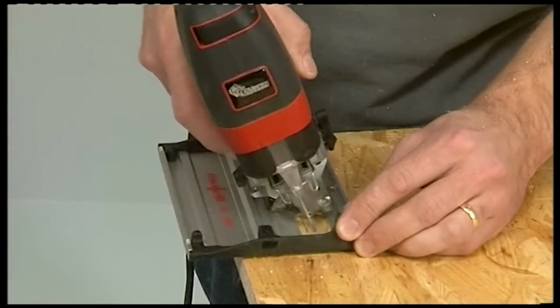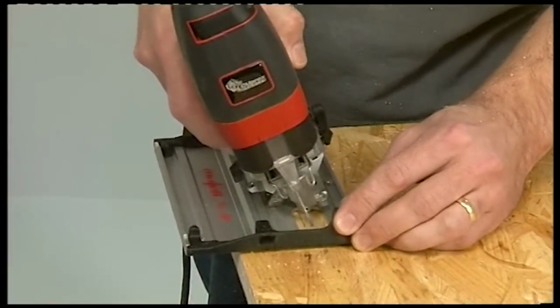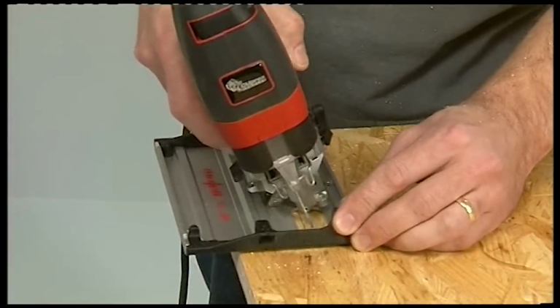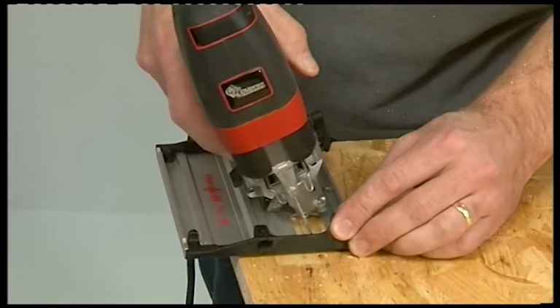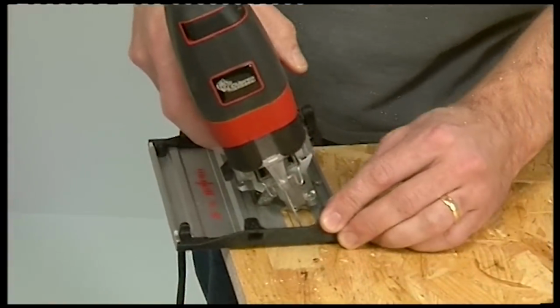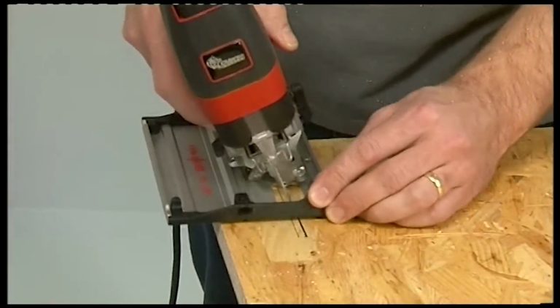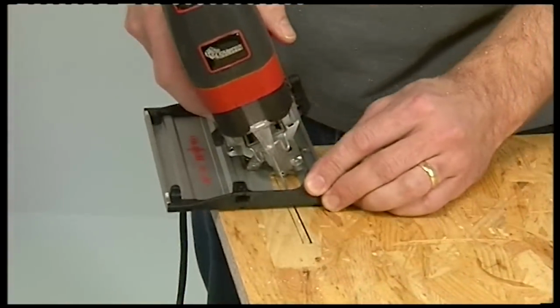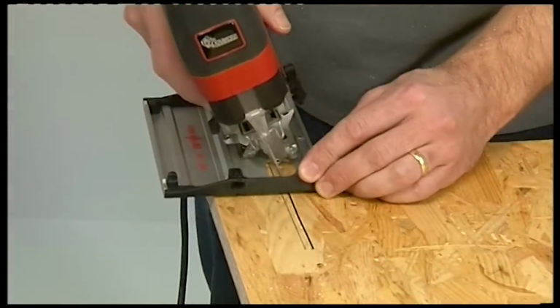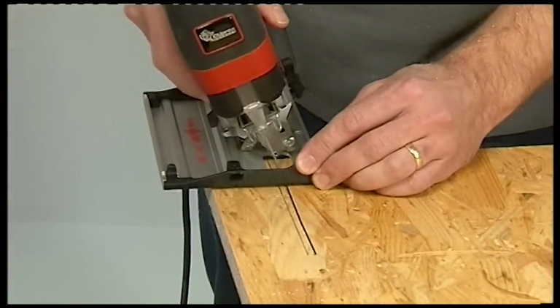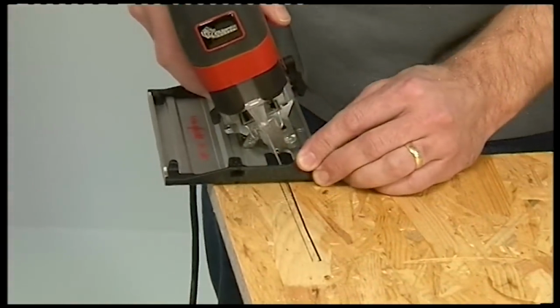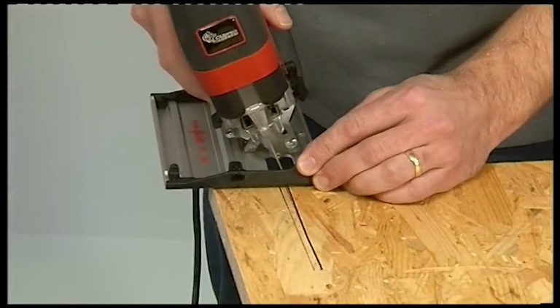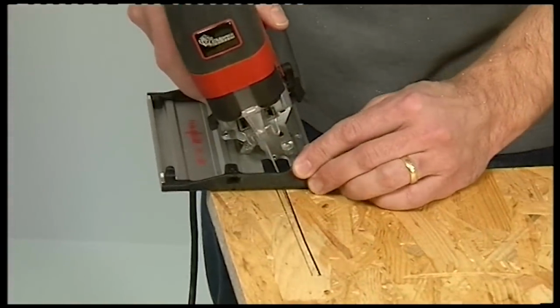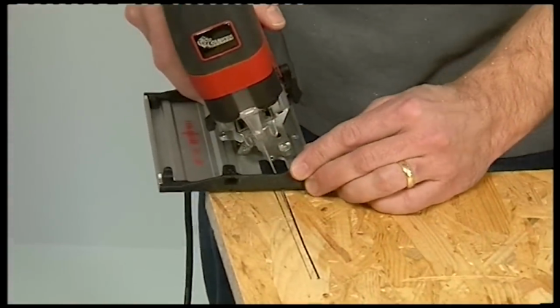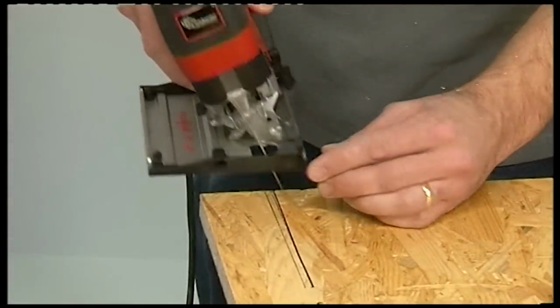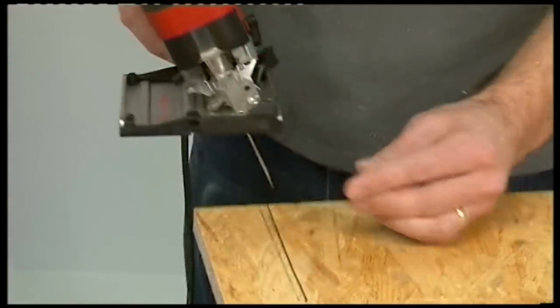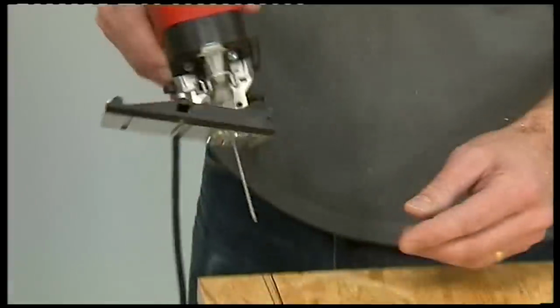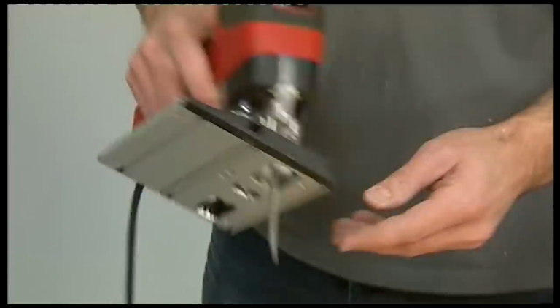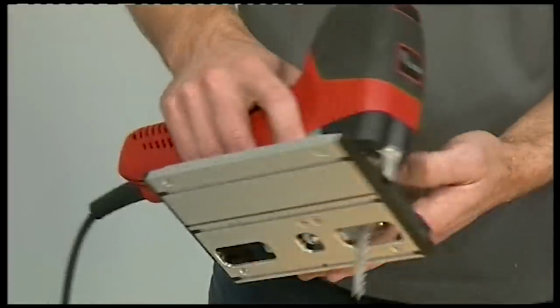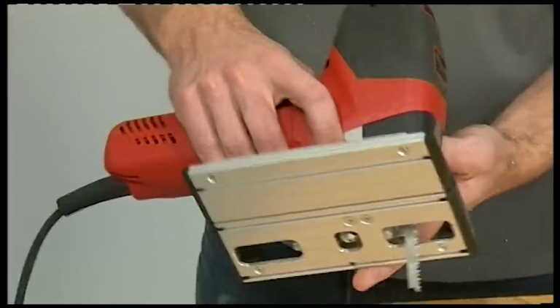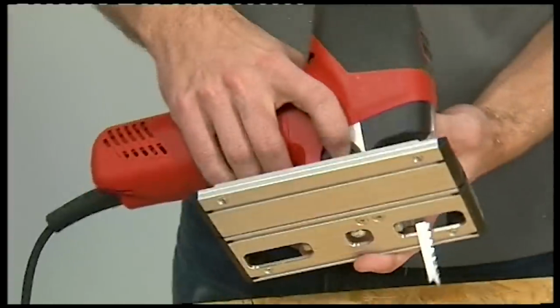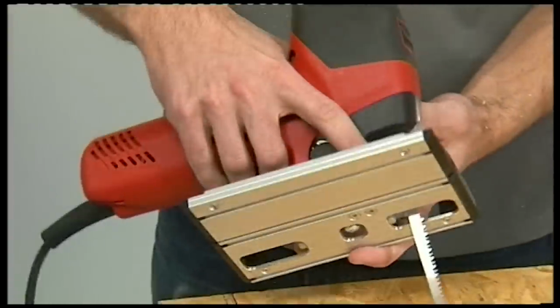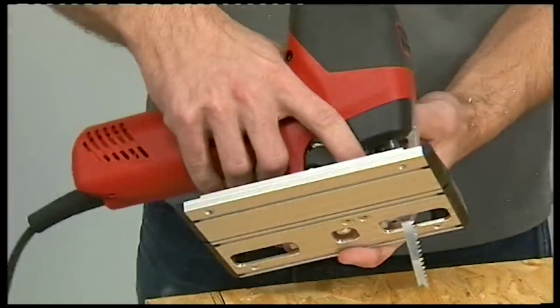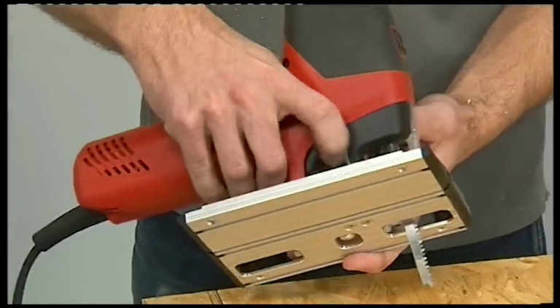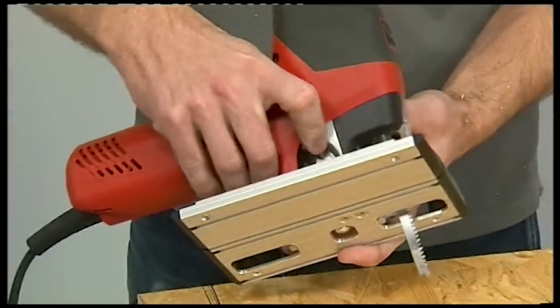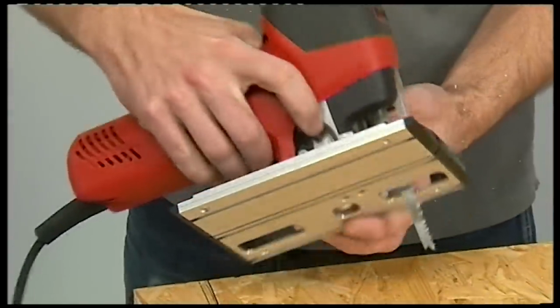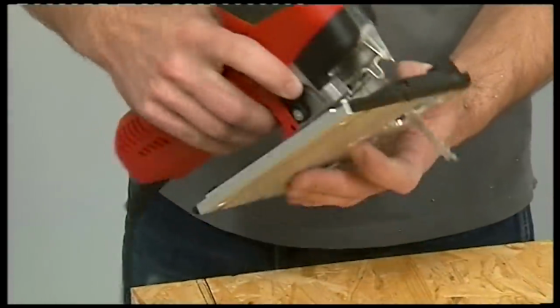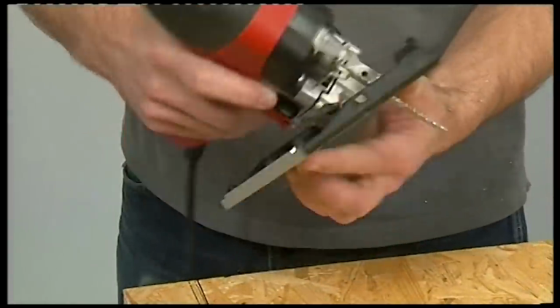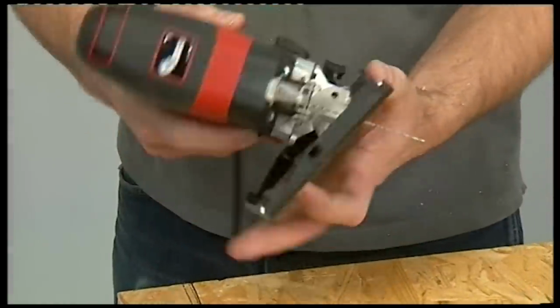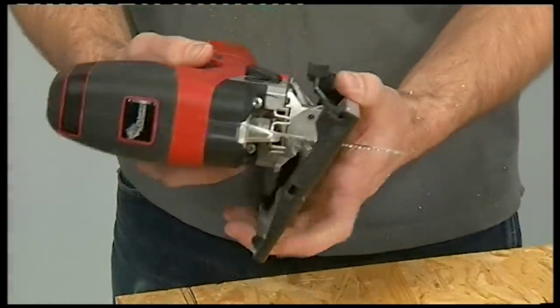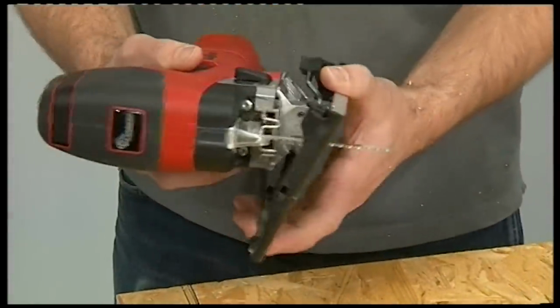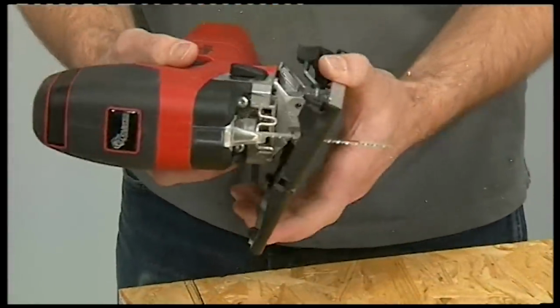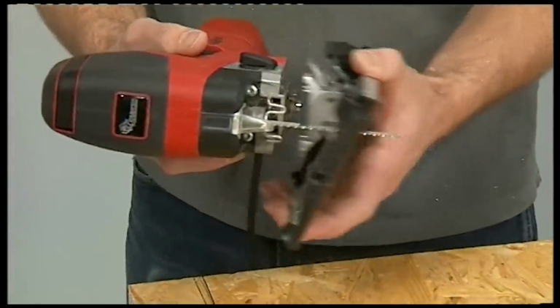You can also remove the tilting base and turn it round to get precisely the same angle from the other side.